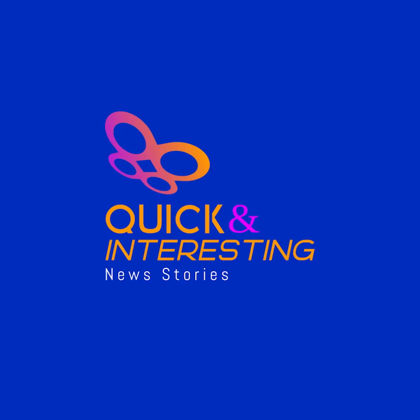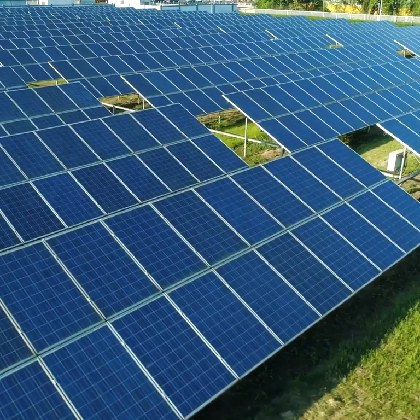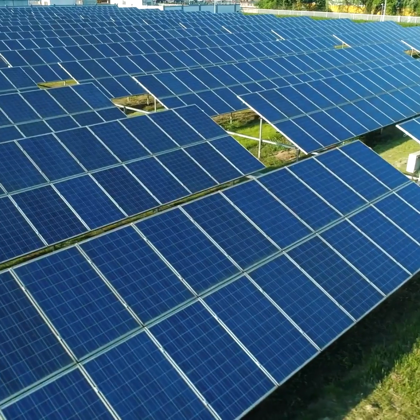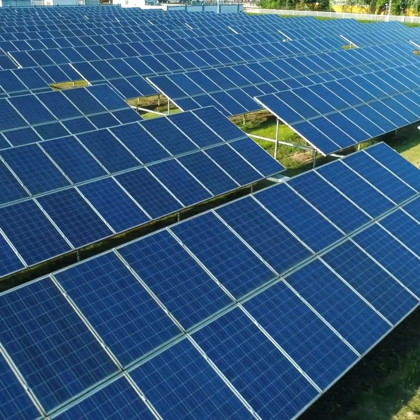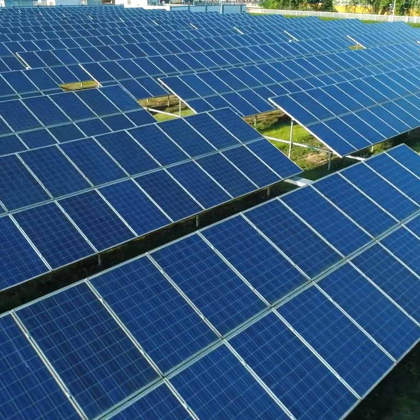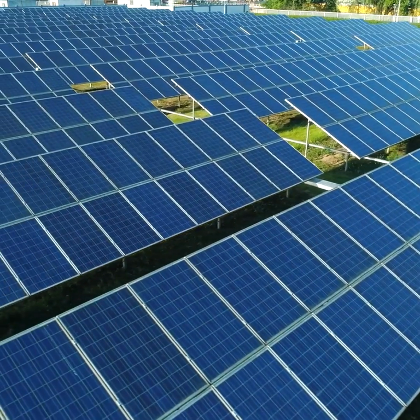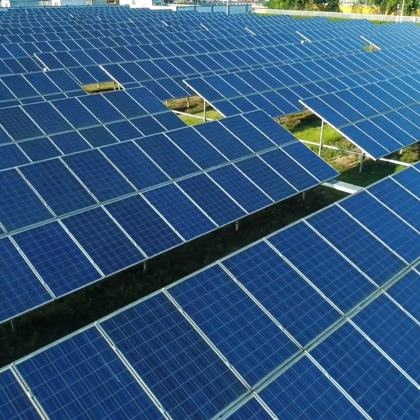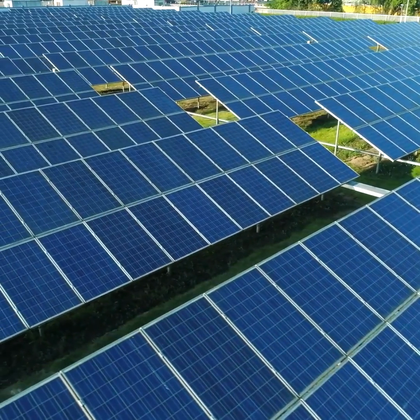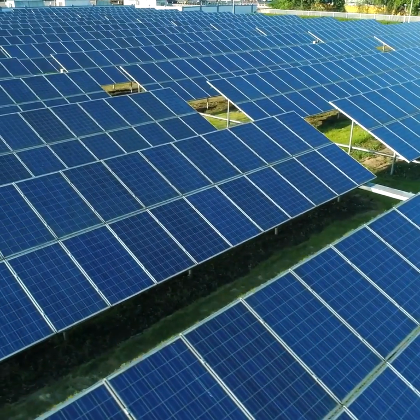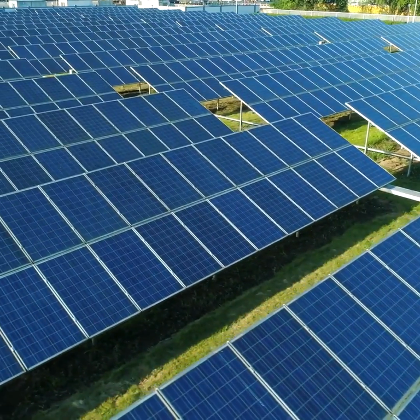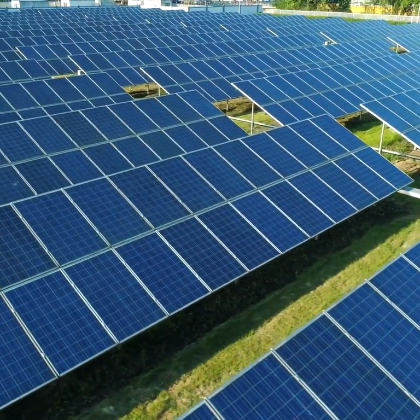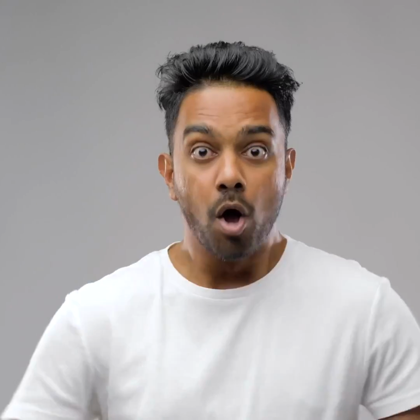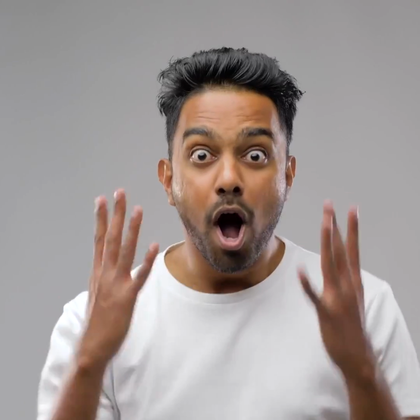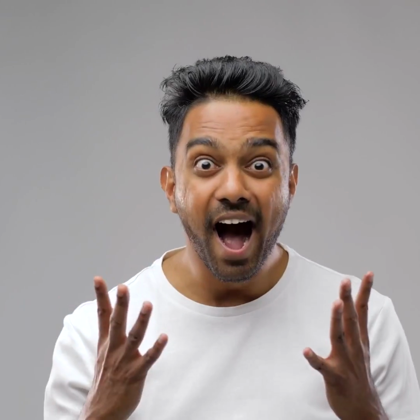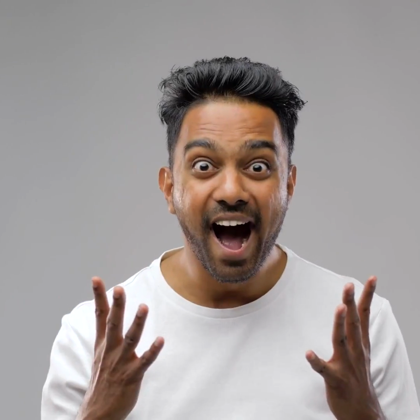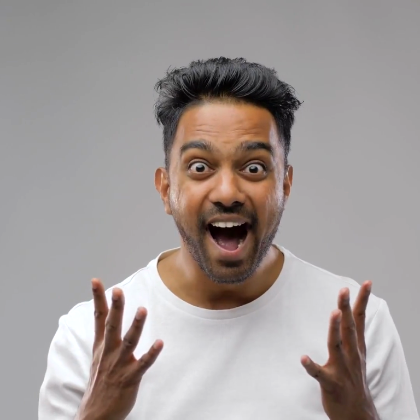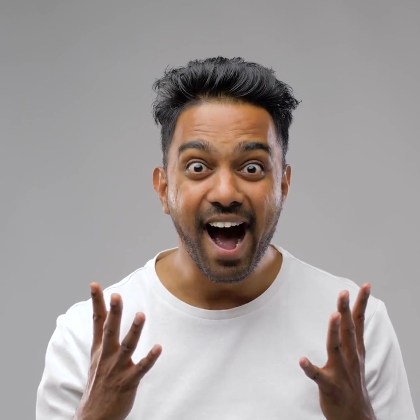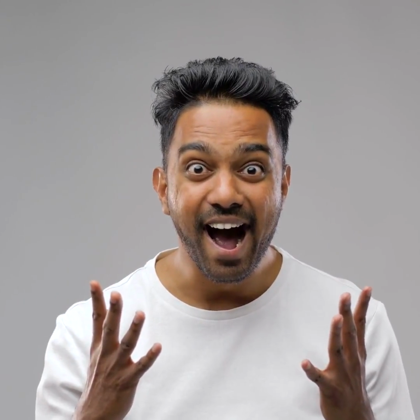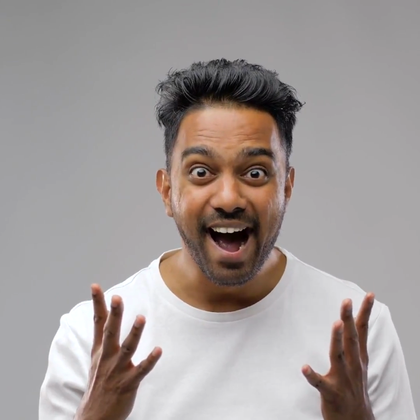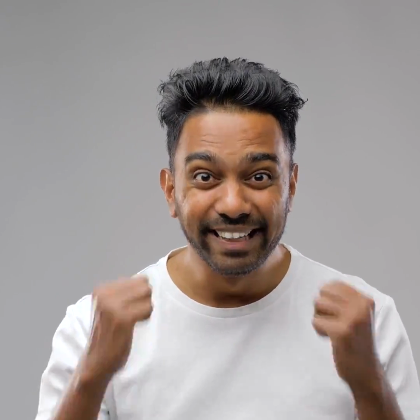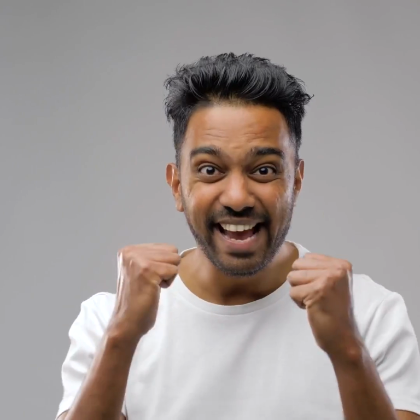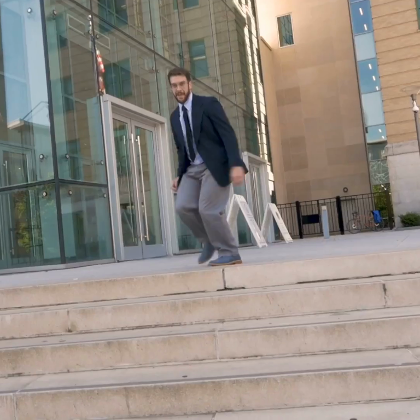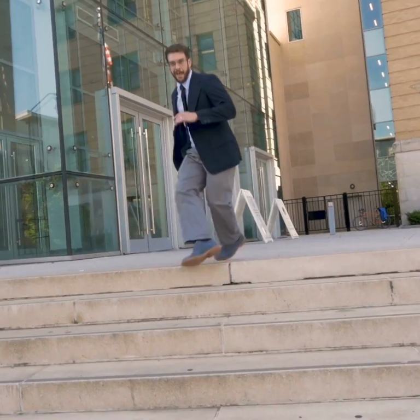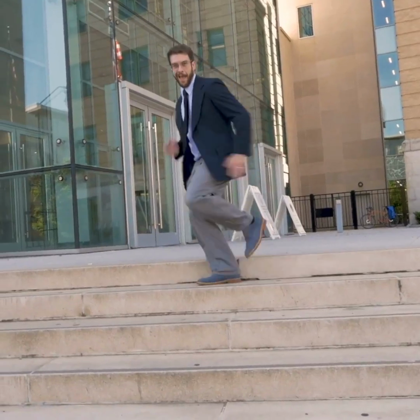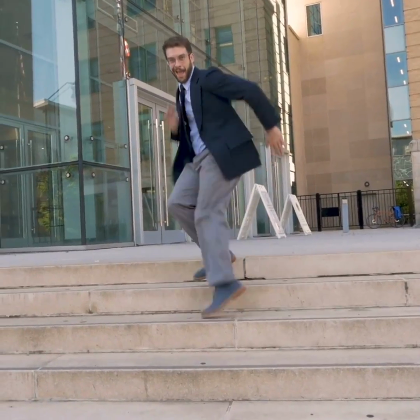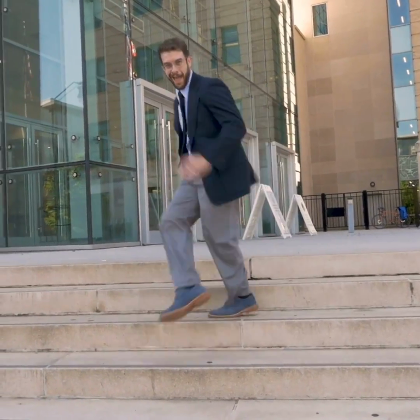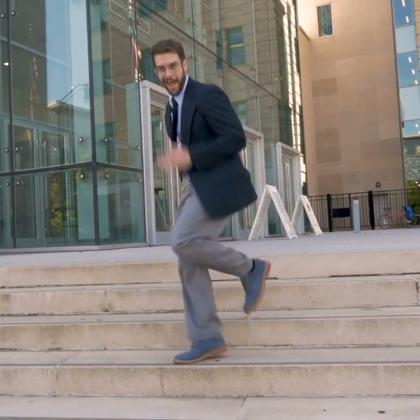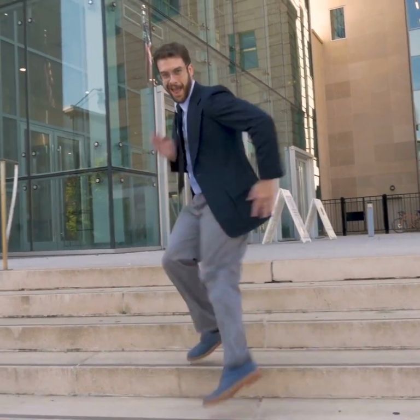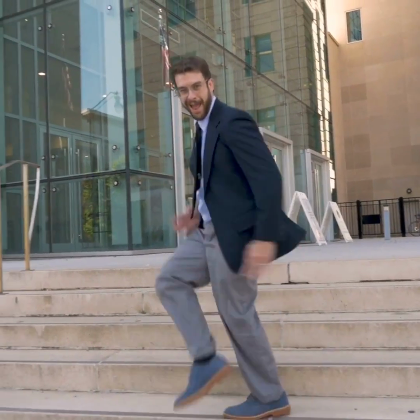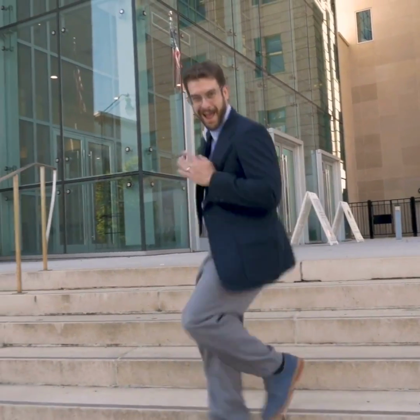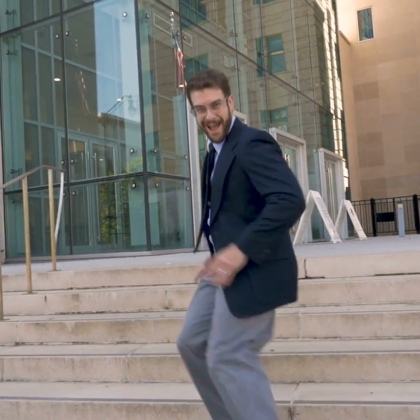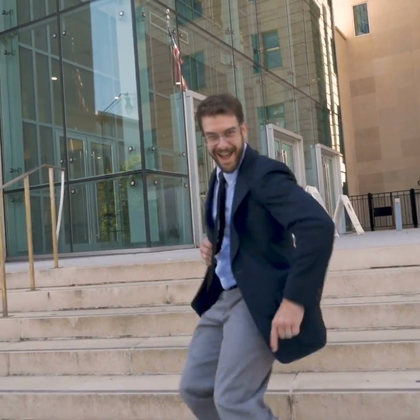Solar panels. Whilst not being the cheapest pieces of kit, they do deliver what is essentially free electricity, and with the latest breakthrough, they could be about to give you a whole lot more.